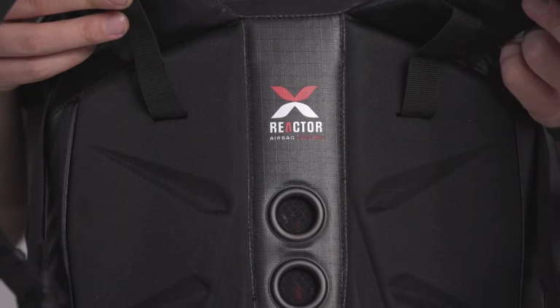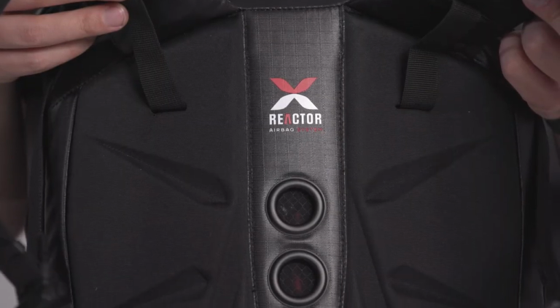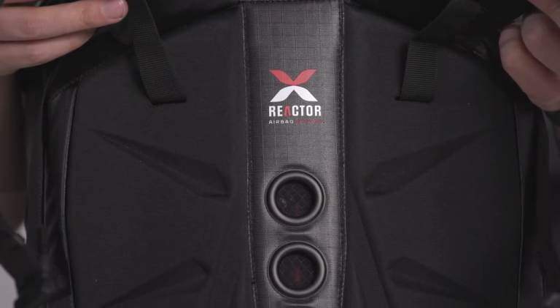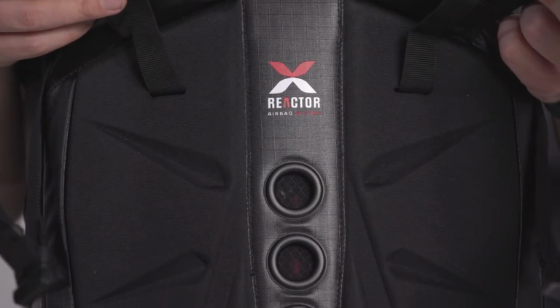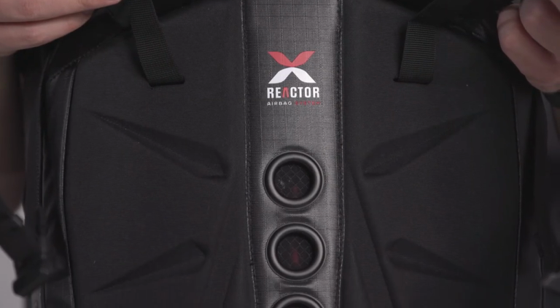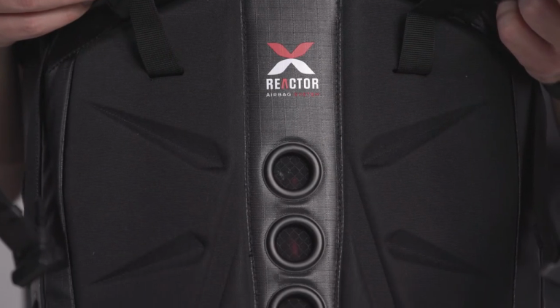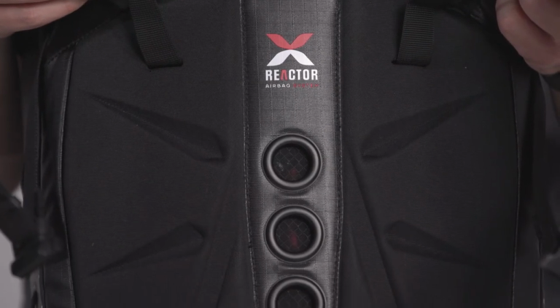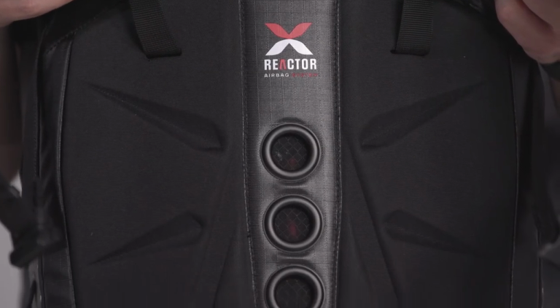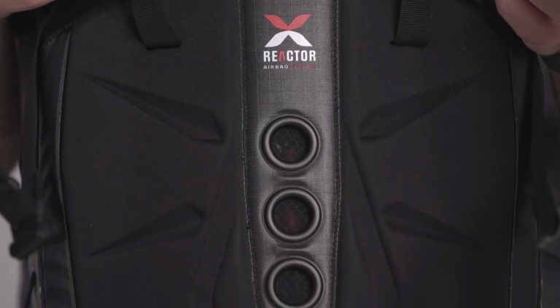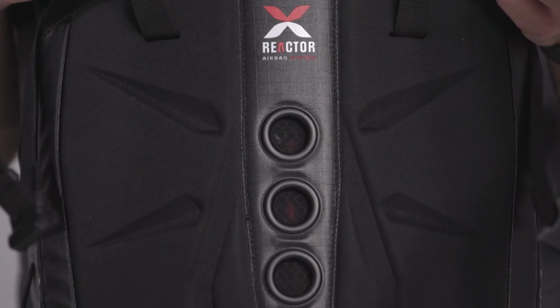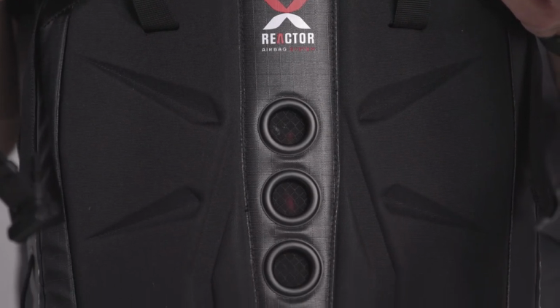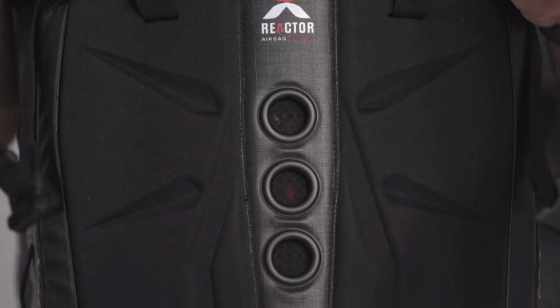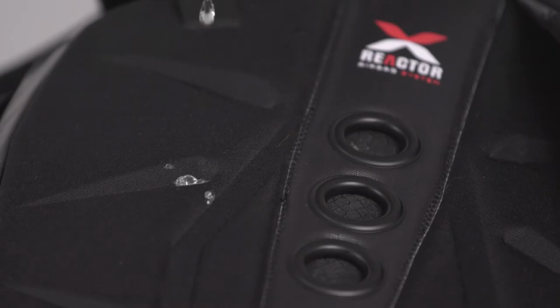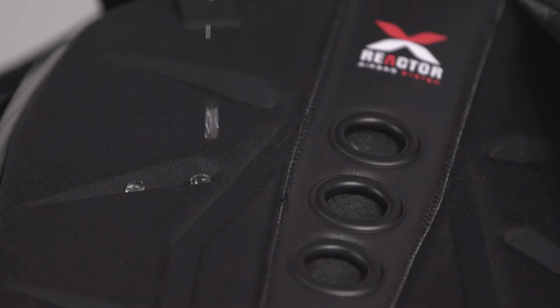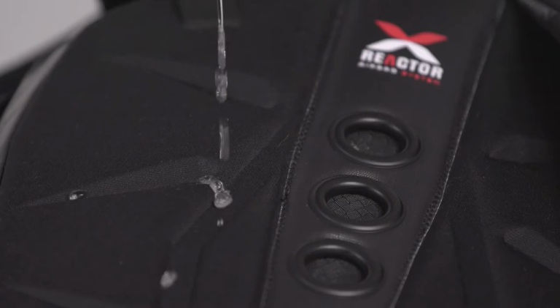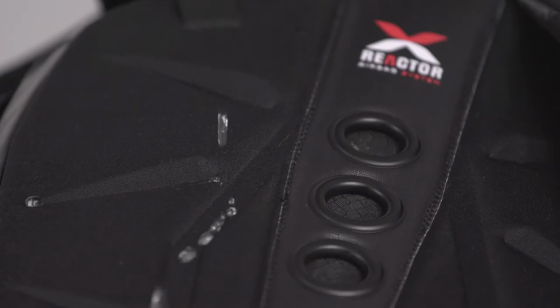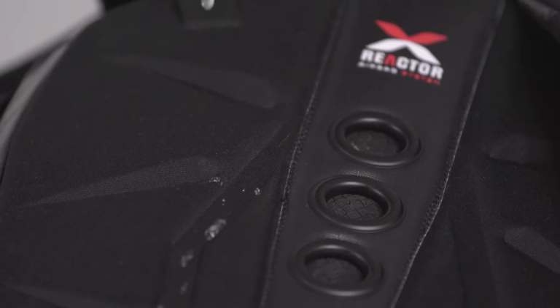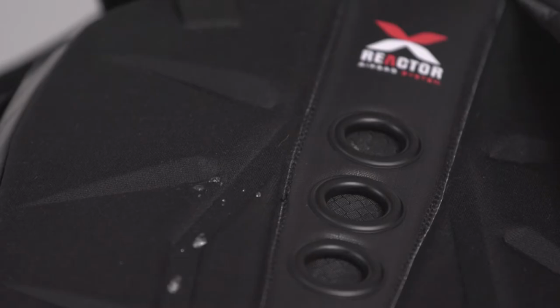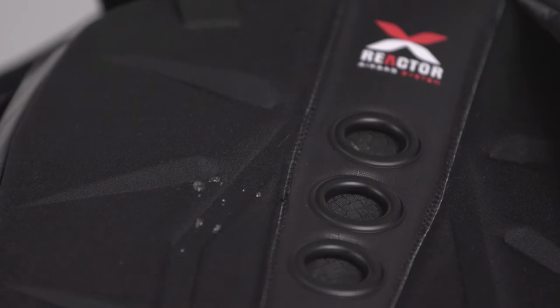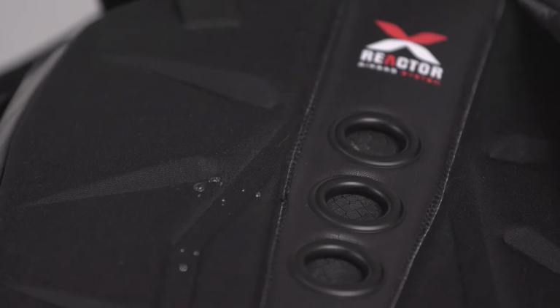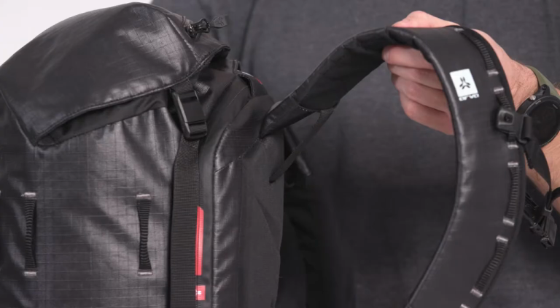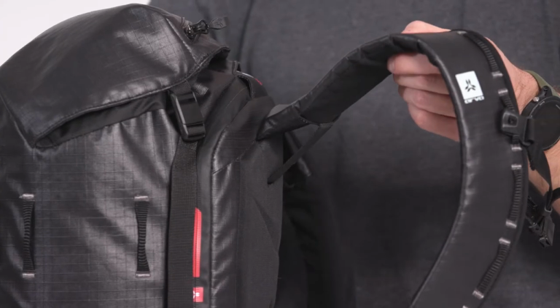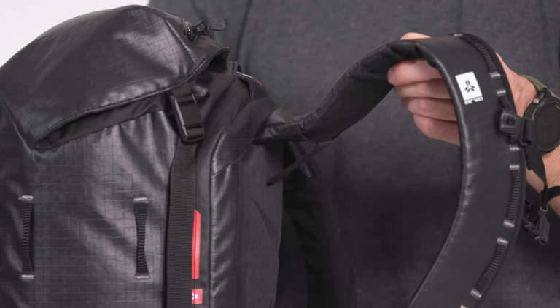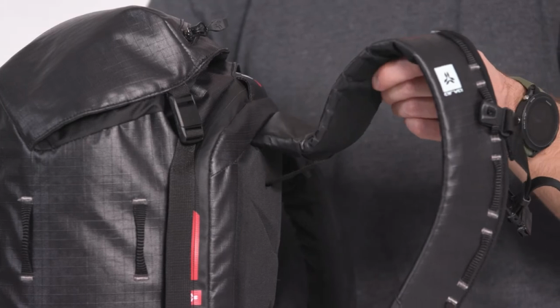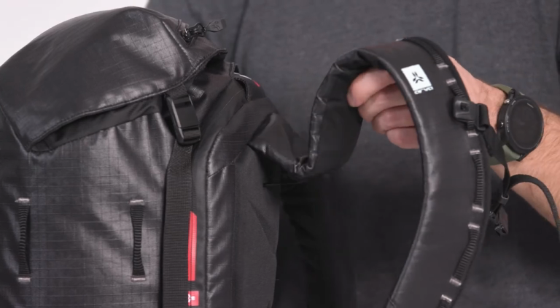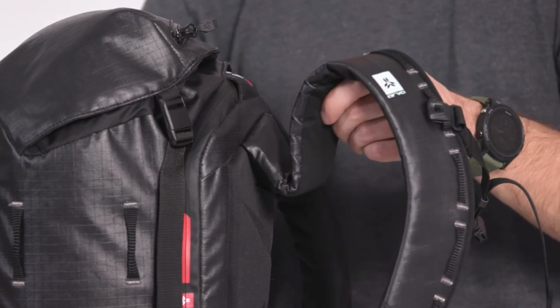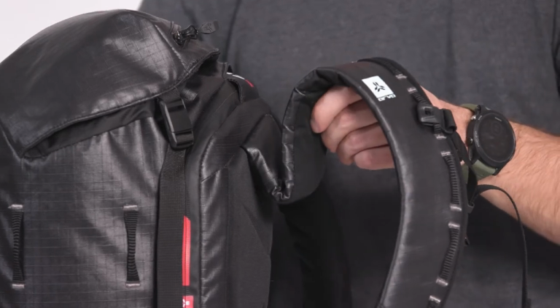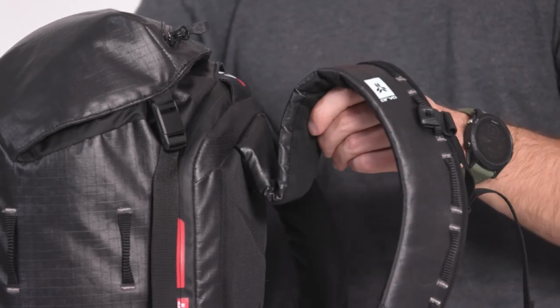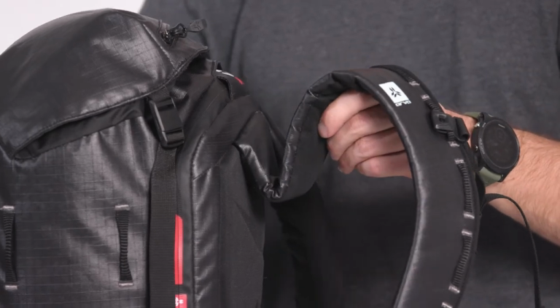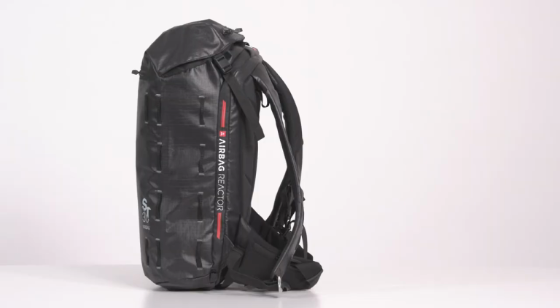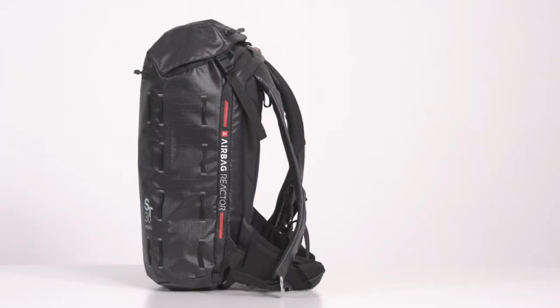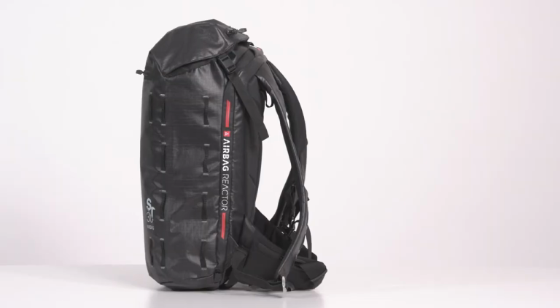the ST-30 Reactor takes full advantage of the waterproof and rugged 400 denier nylon polyurethane II fabric. The heat molded water repellent back panel and 3D fit adjustment system offers unparalleled comfort.